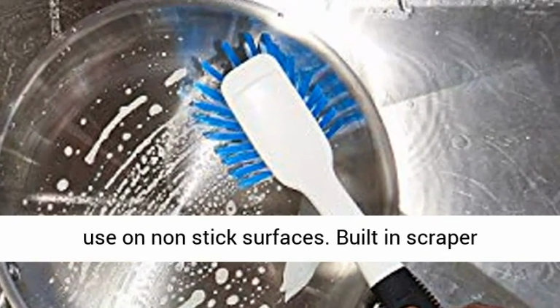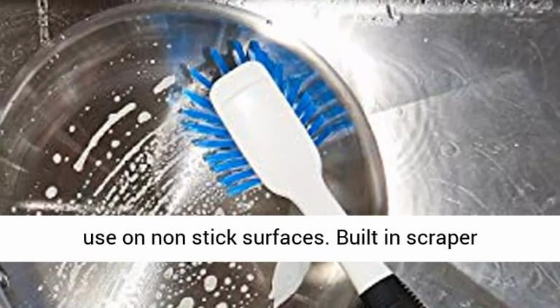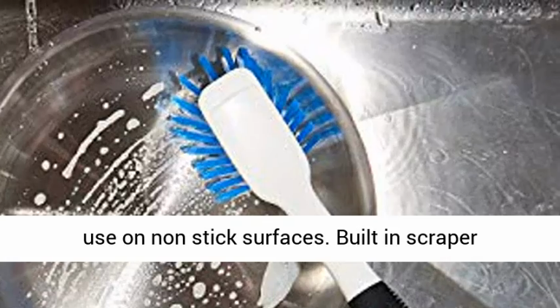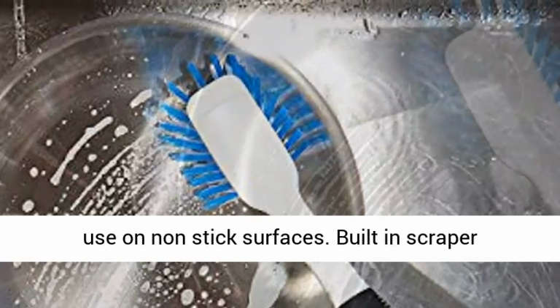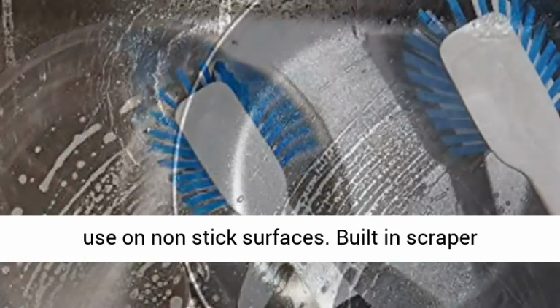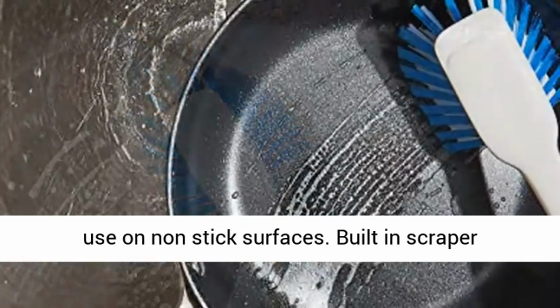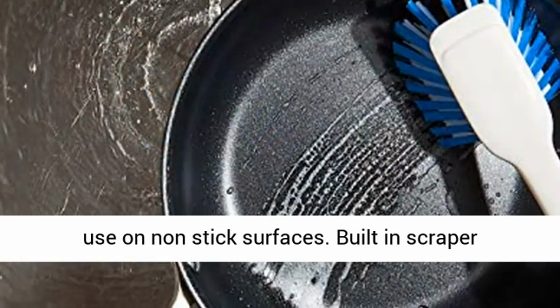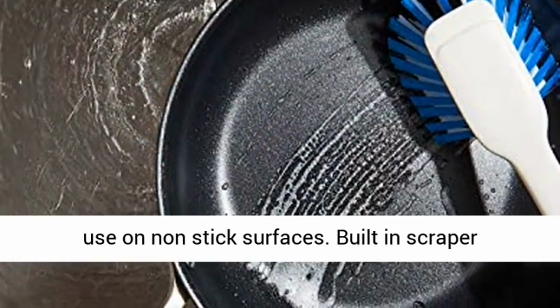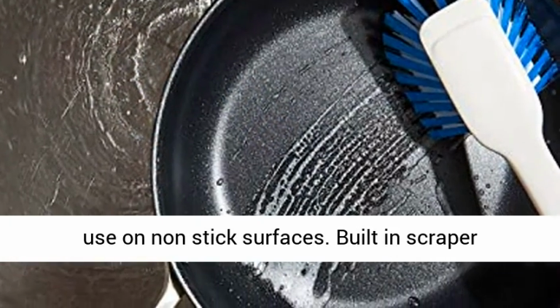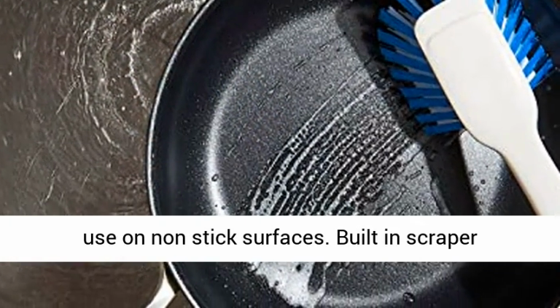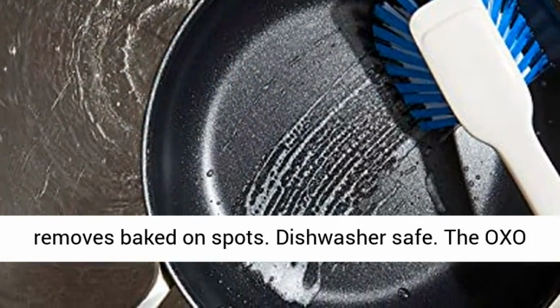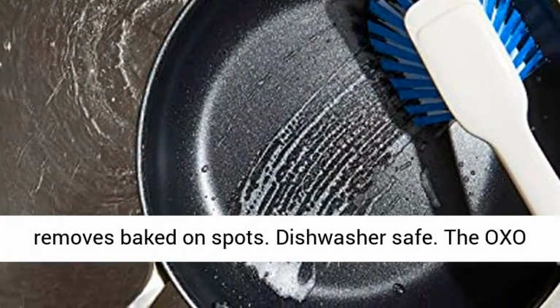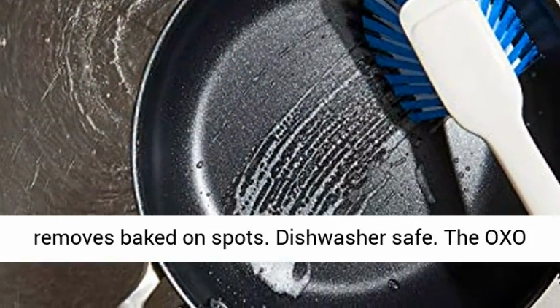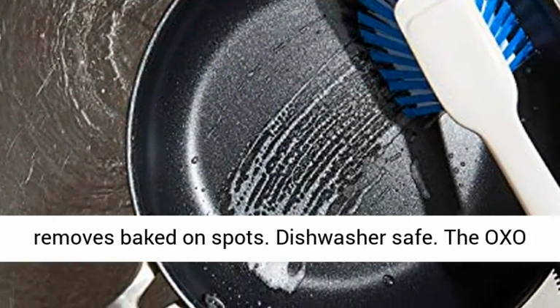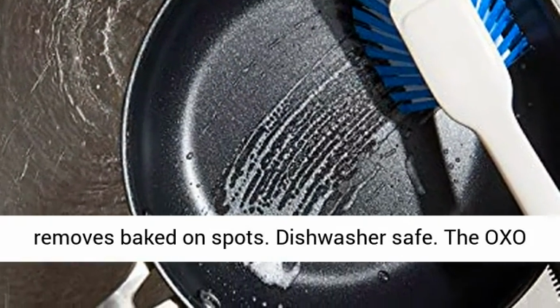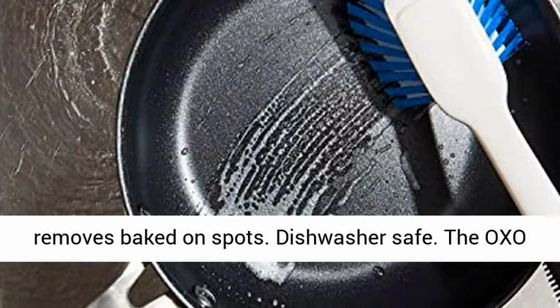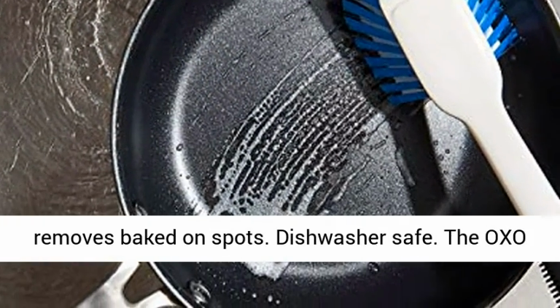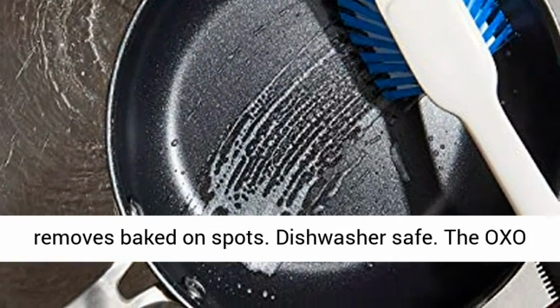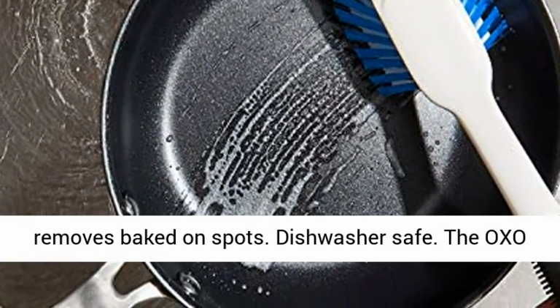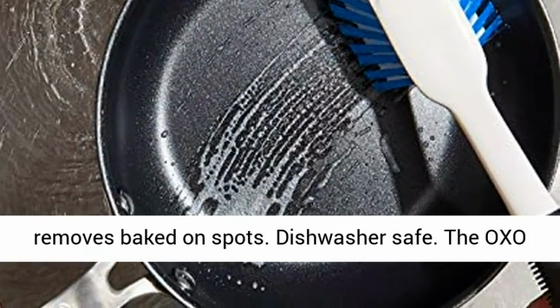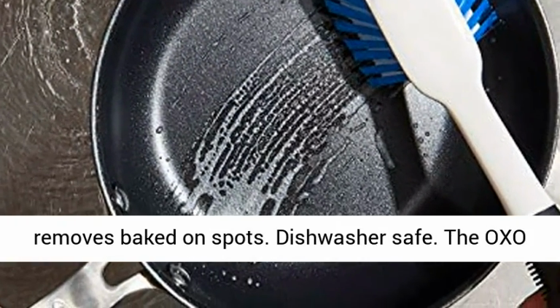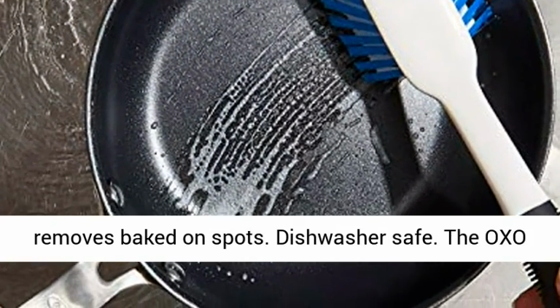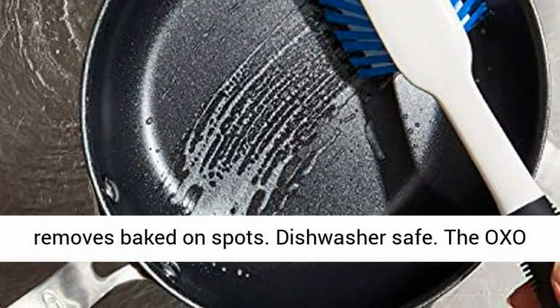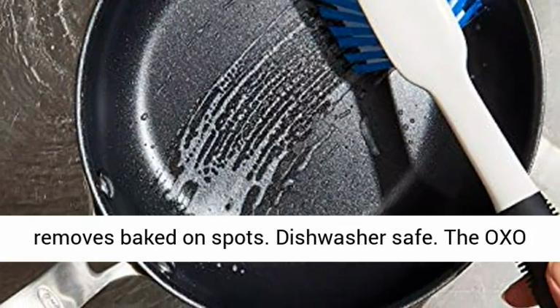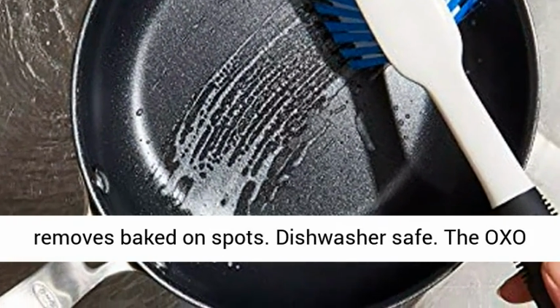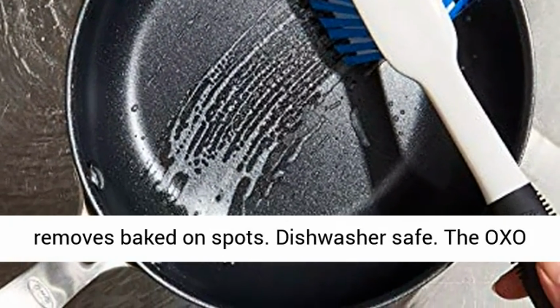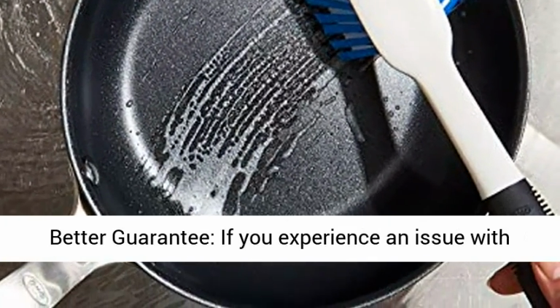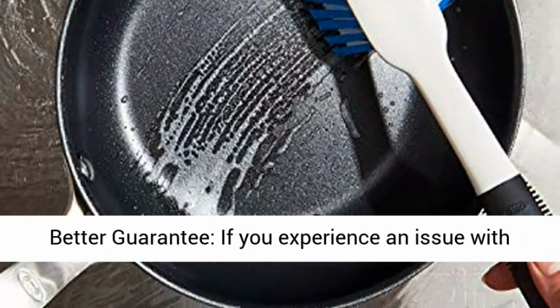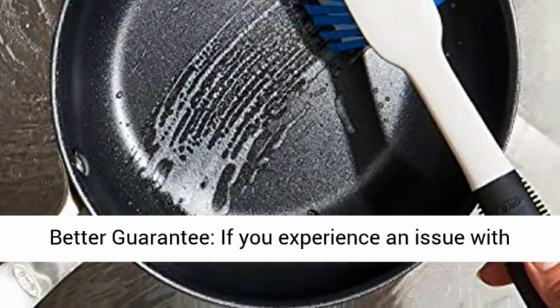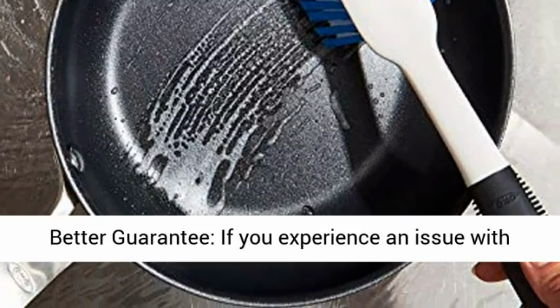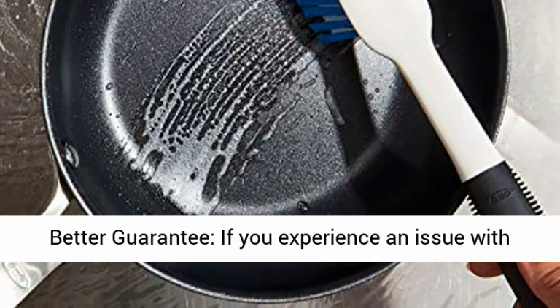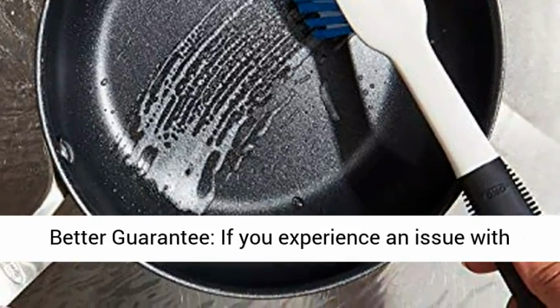Safe for use on non-stick surfaces. Built-in scraper removes baked on spots. Dishwasher safe.